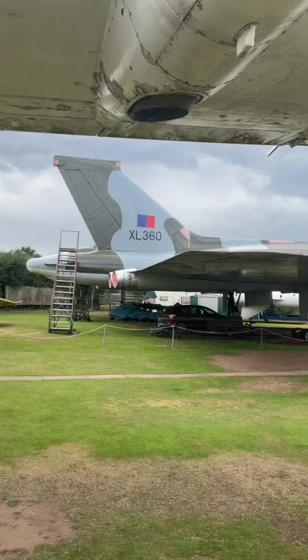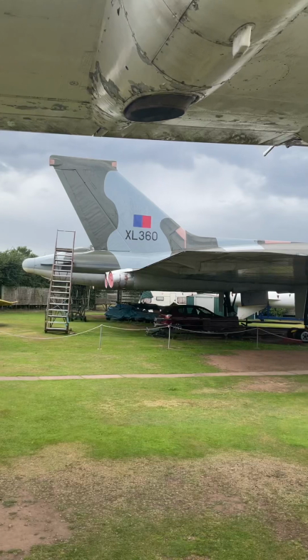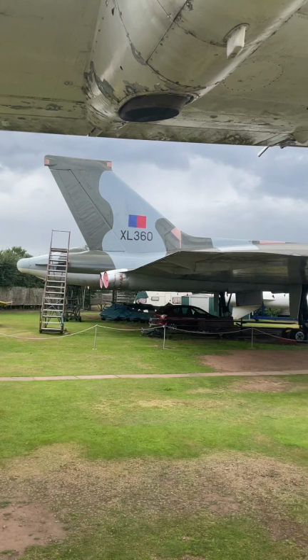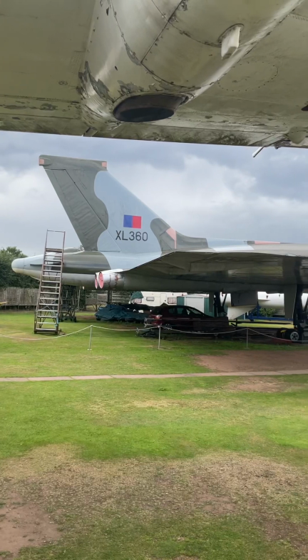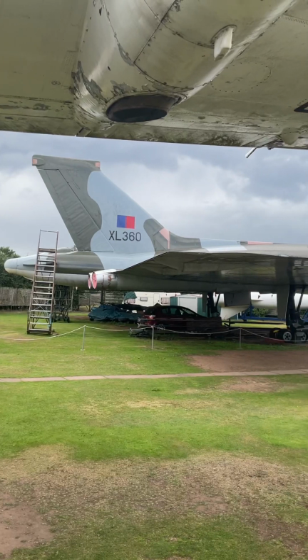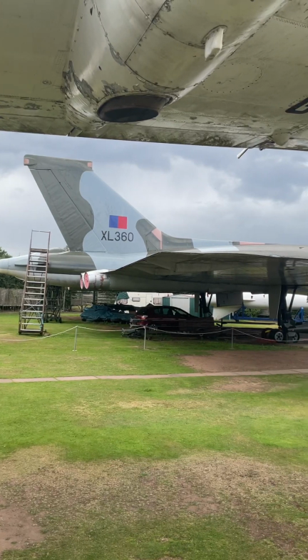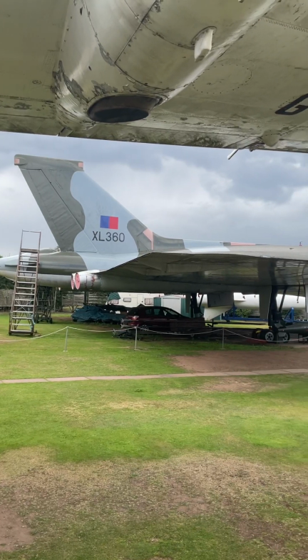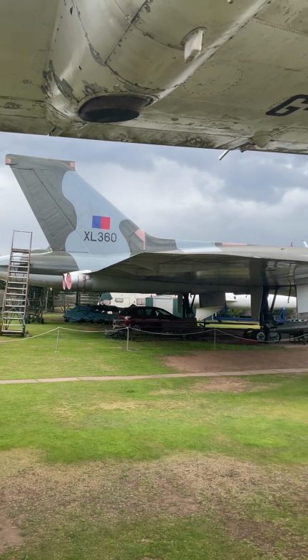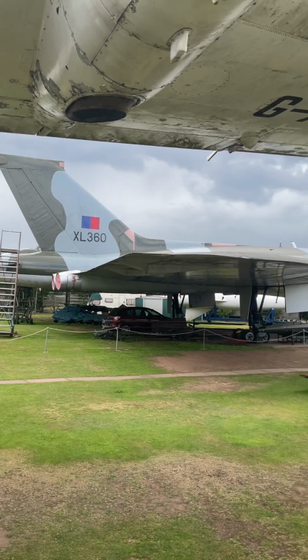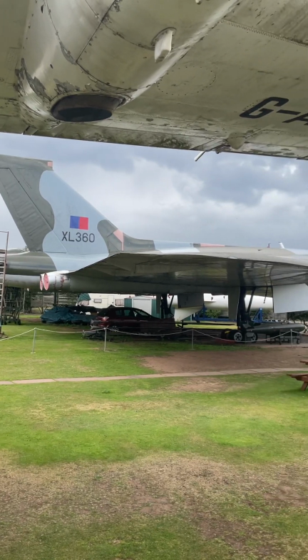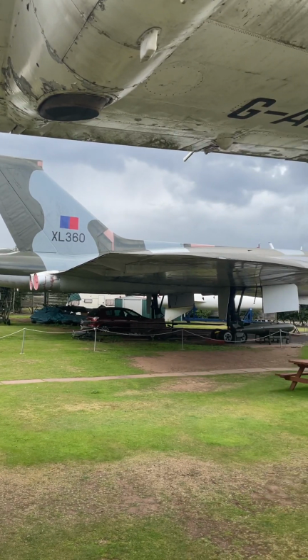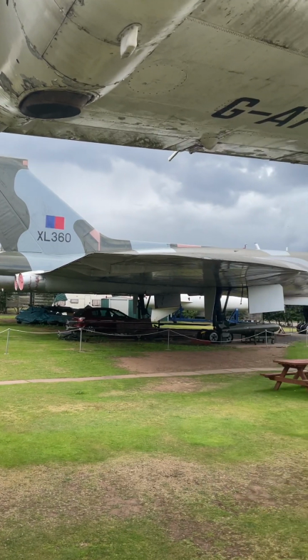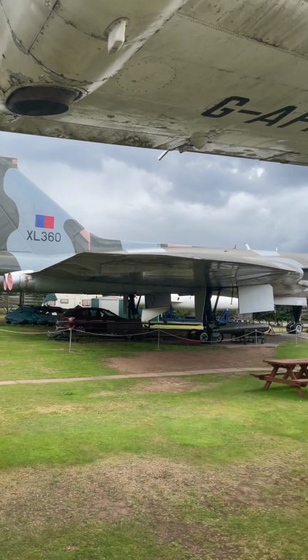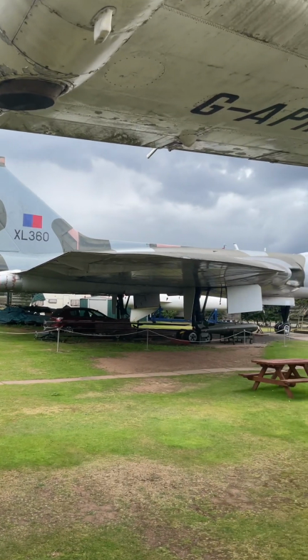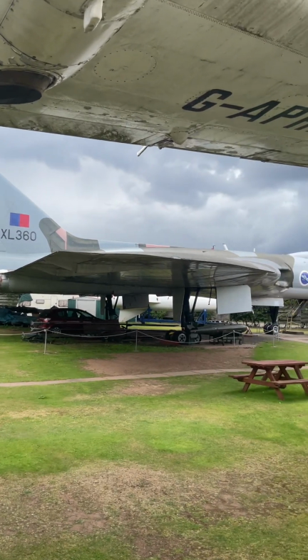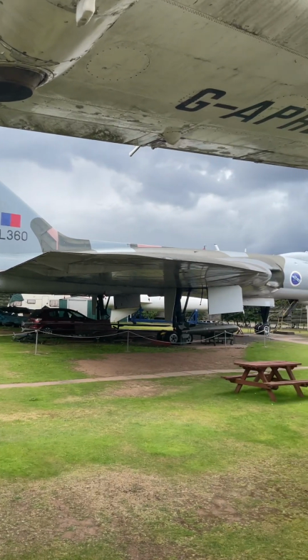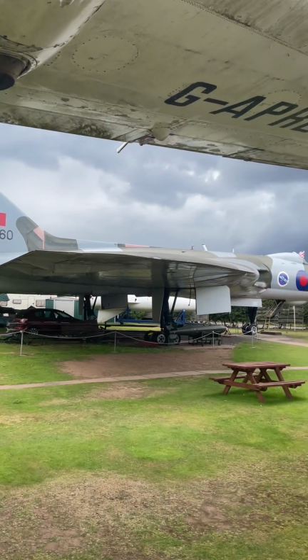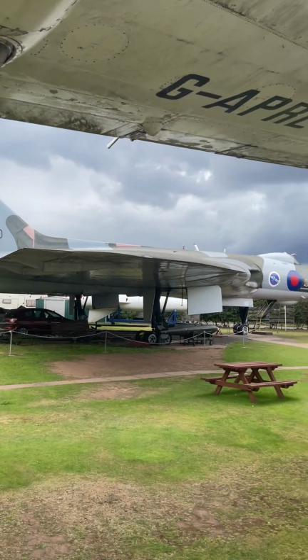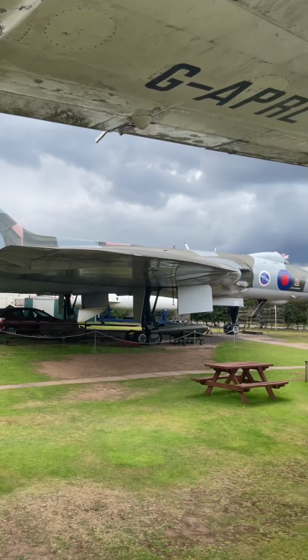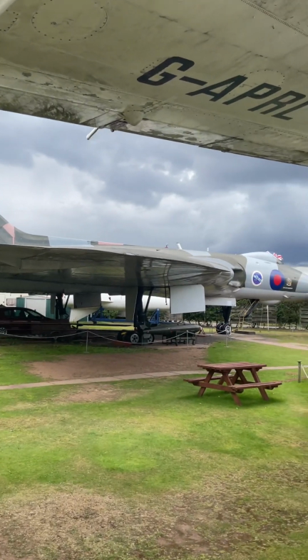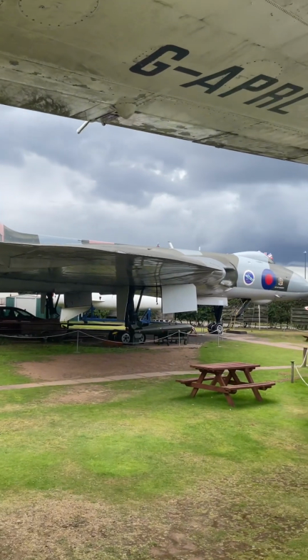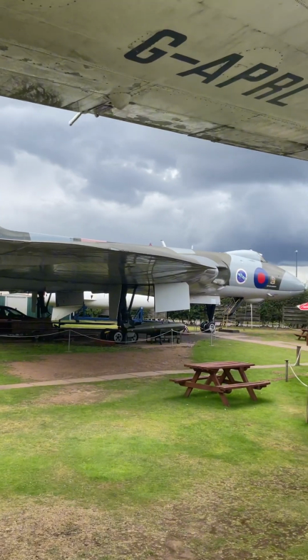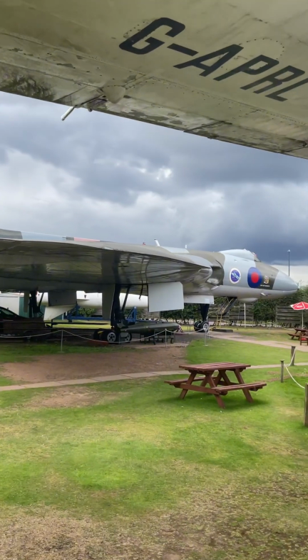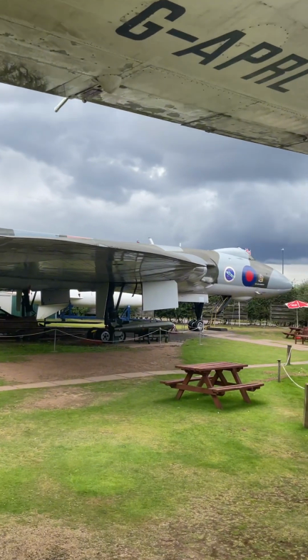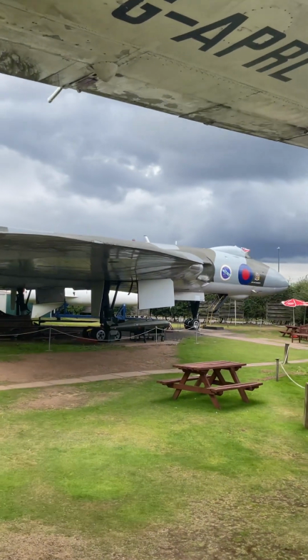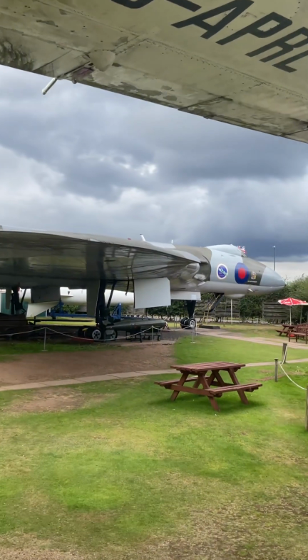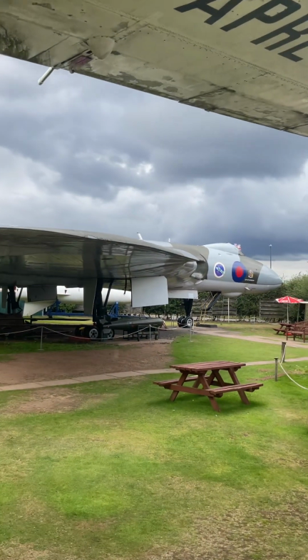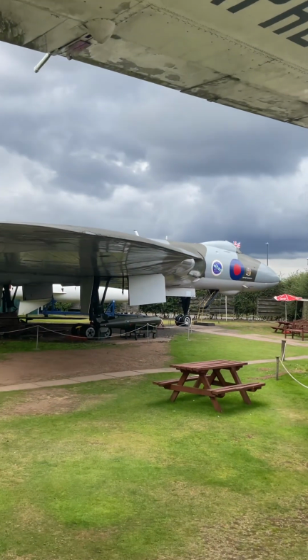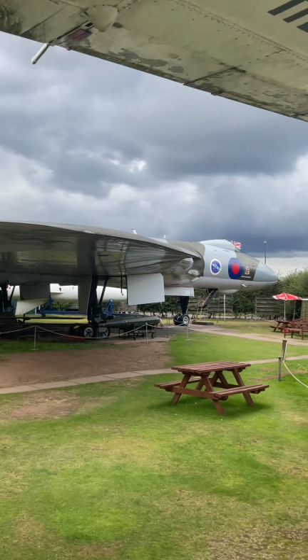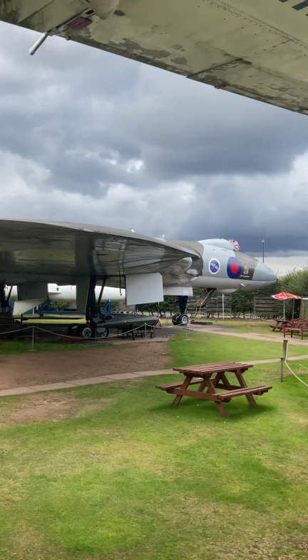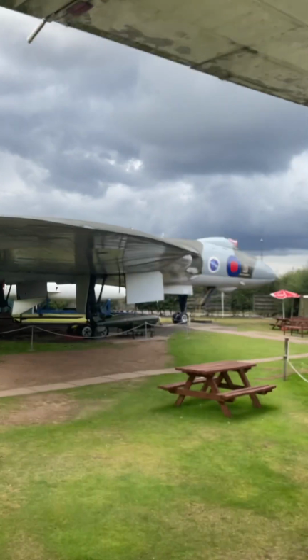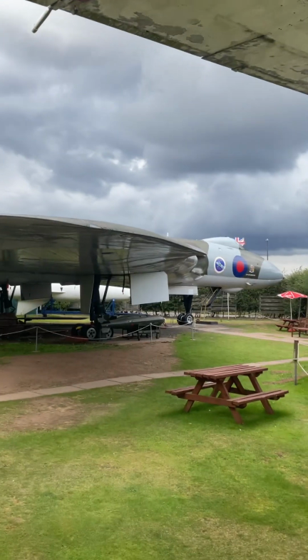Here we're going to take a look around the outside and then the inside of the Avro Vulcan that's on display at the Newark Air Museum.